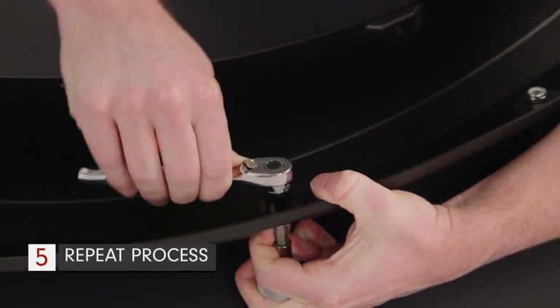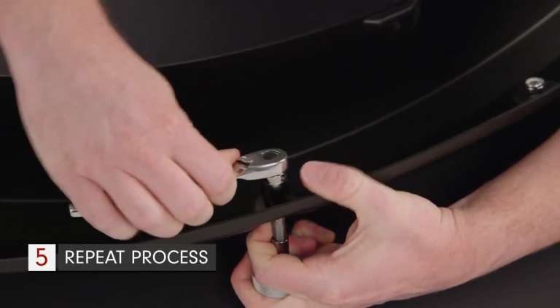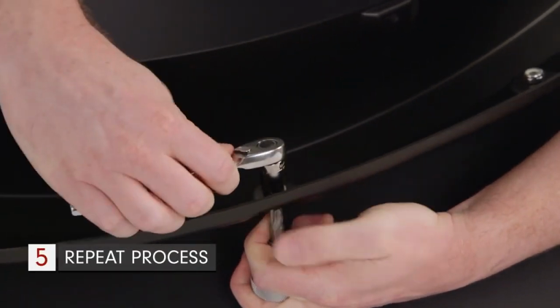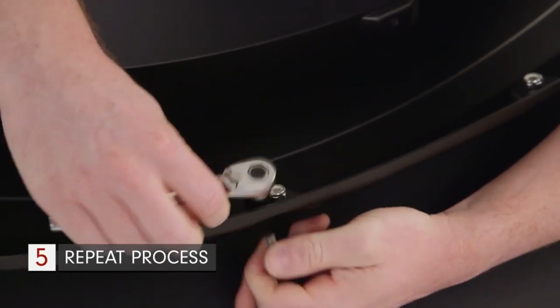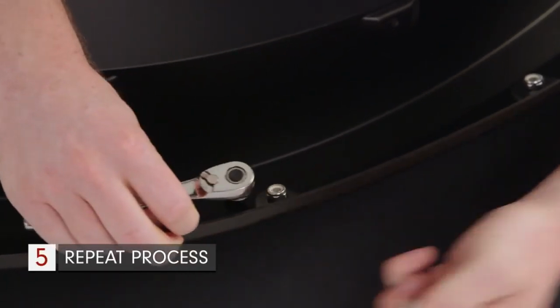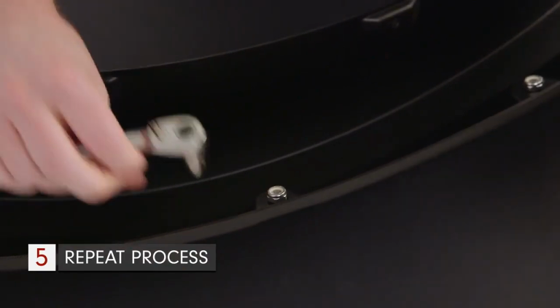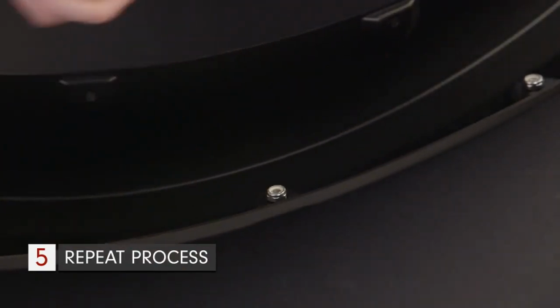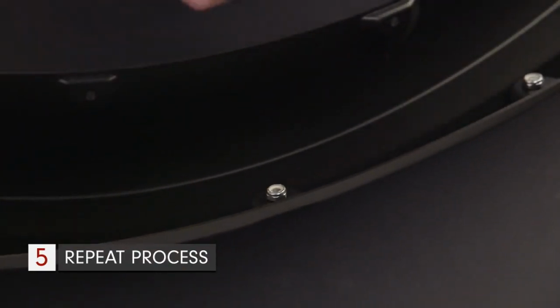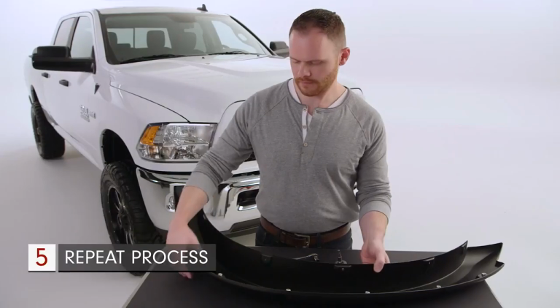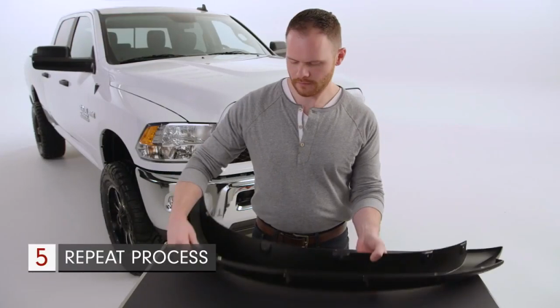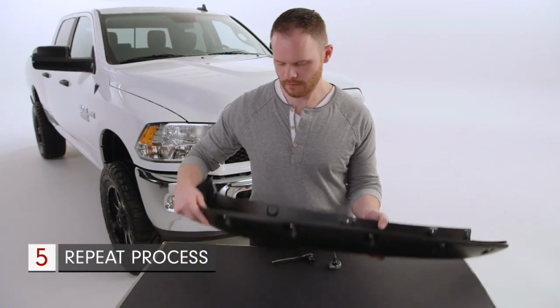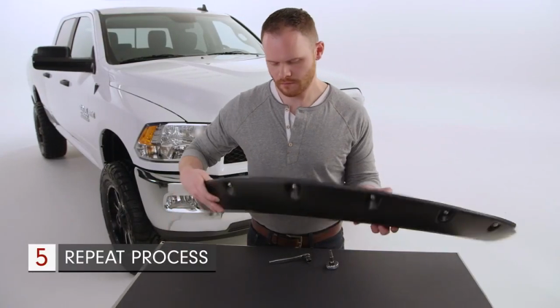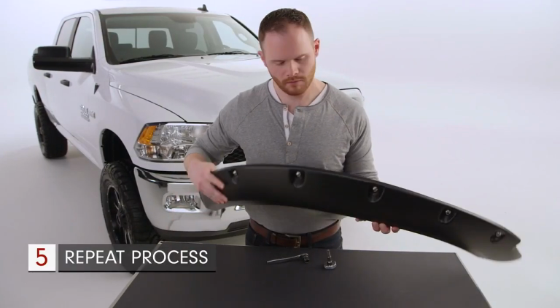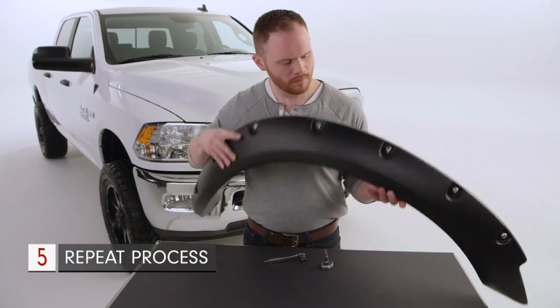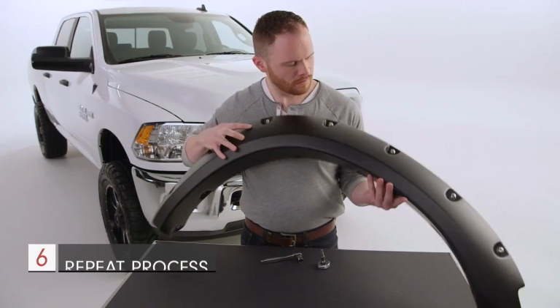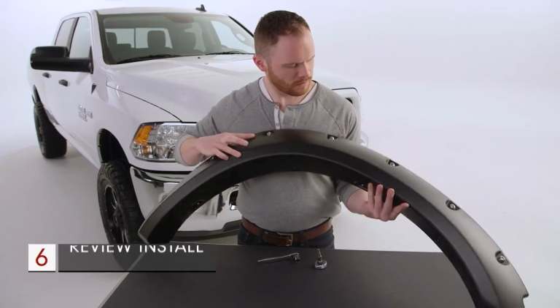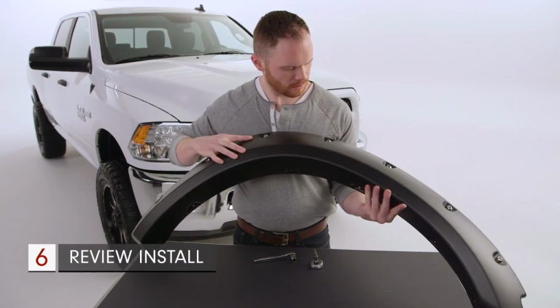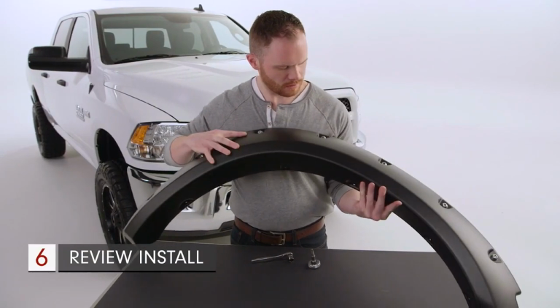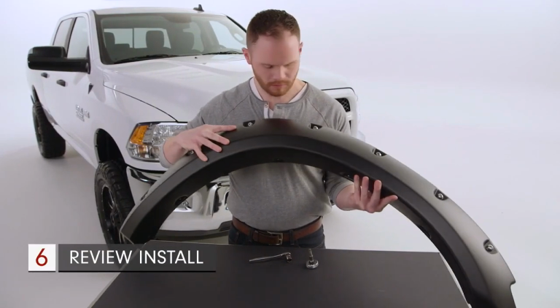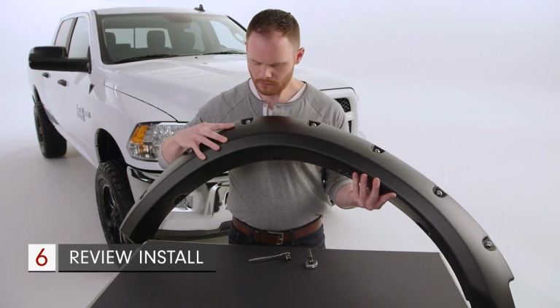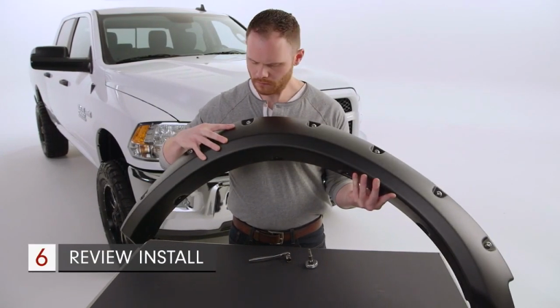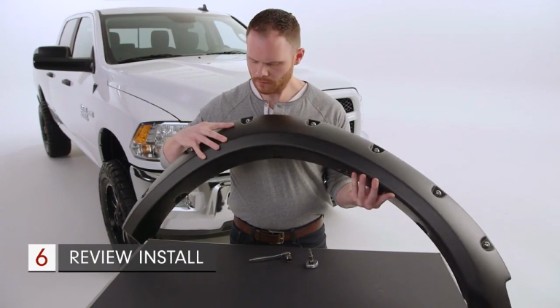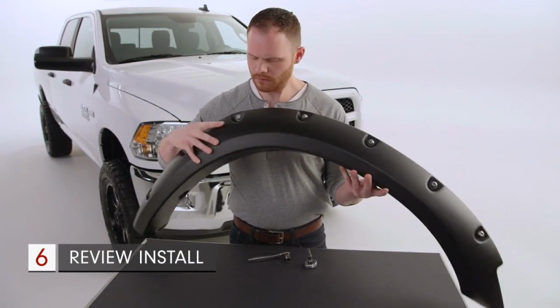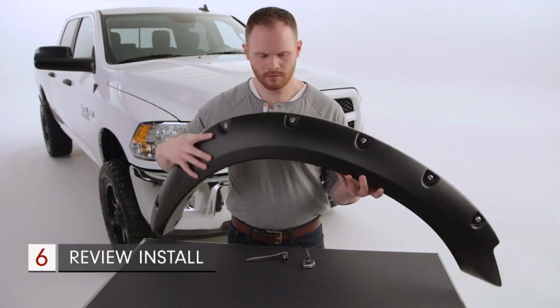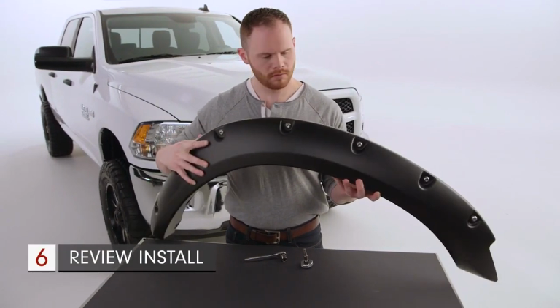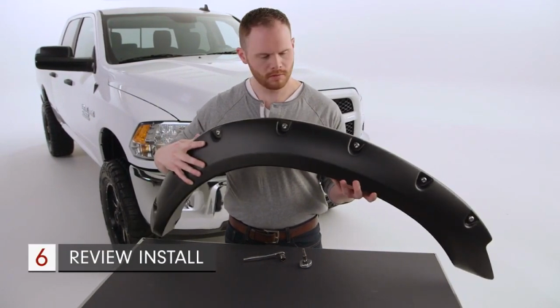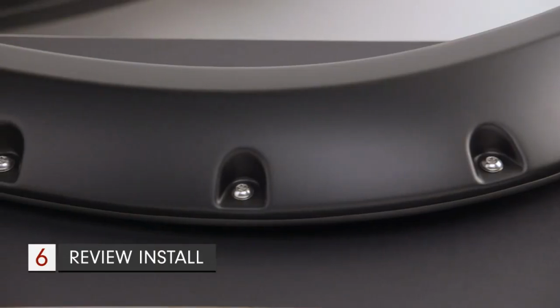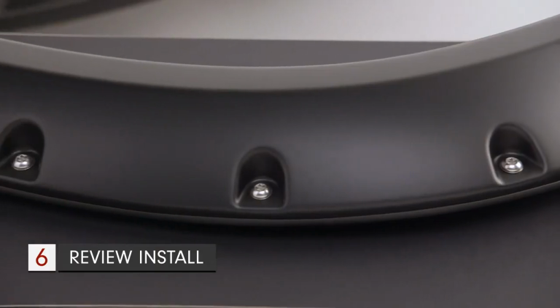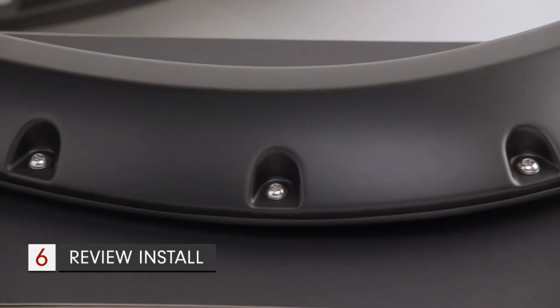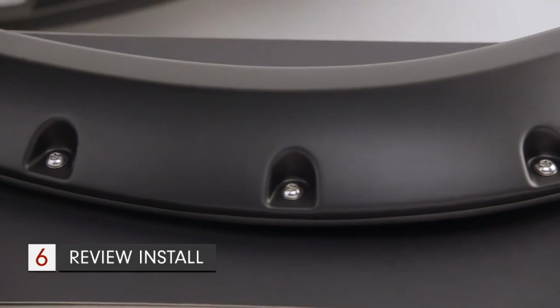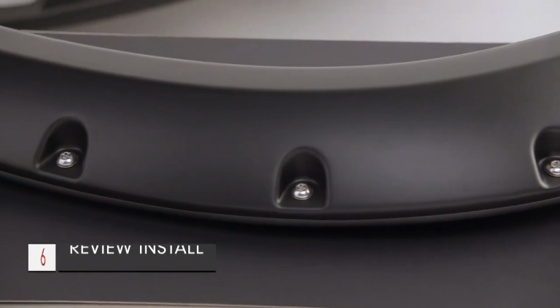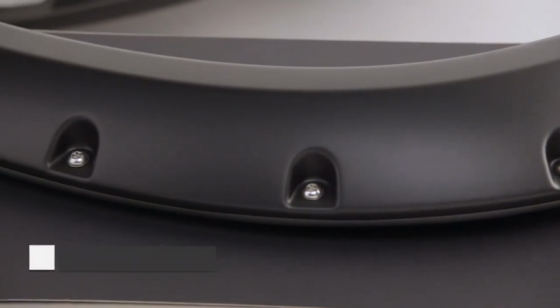Repeat this for the rest of the pocket hardware and double check to make sure all of the hardware is installed properly before securing the flare to the vehicle.